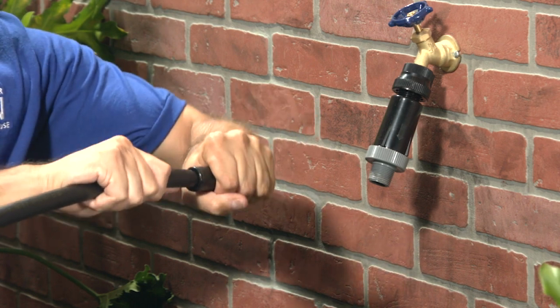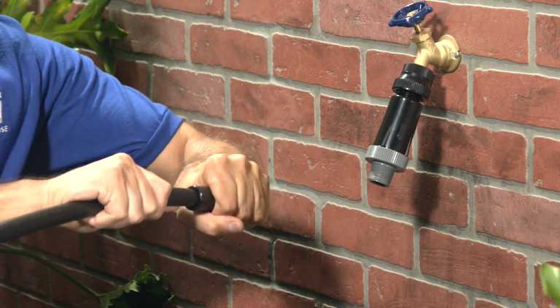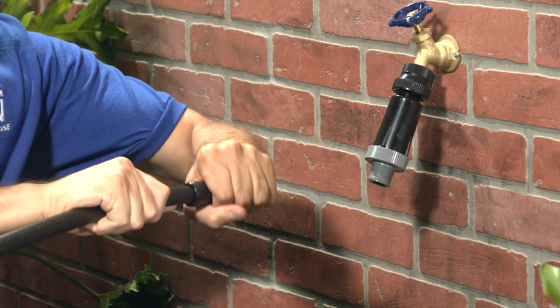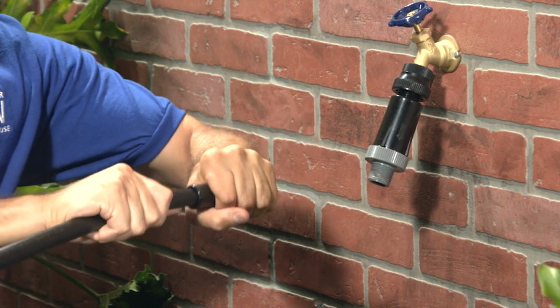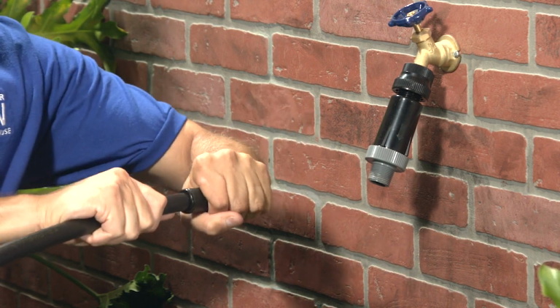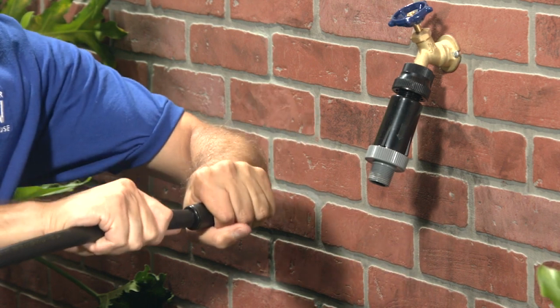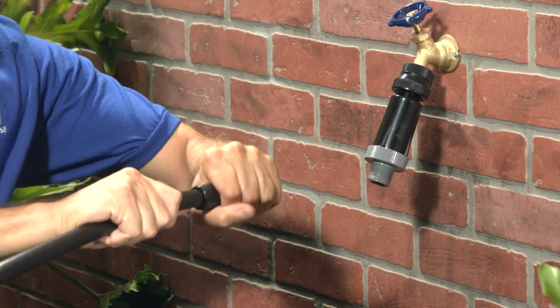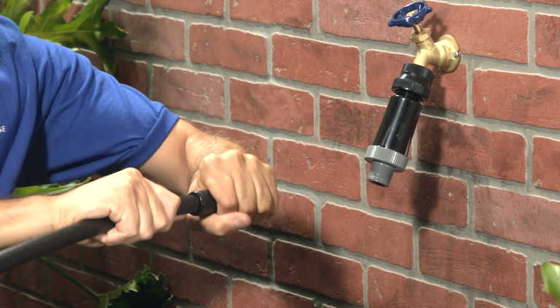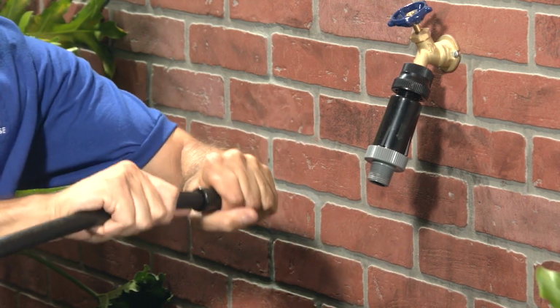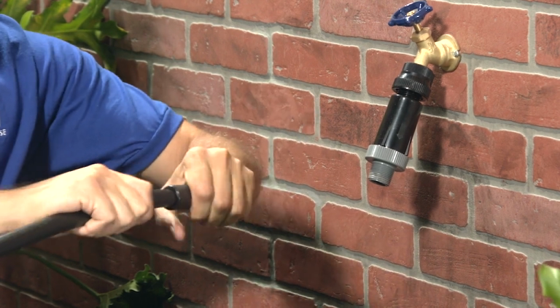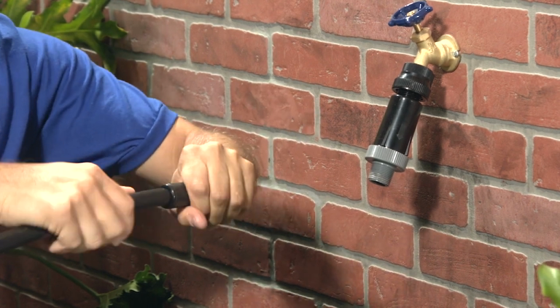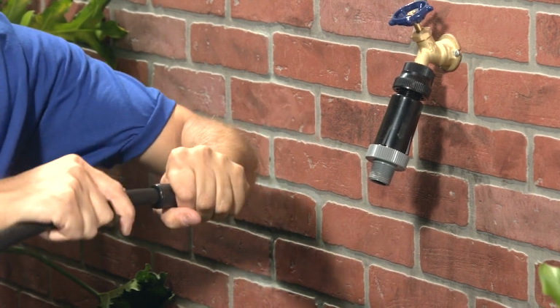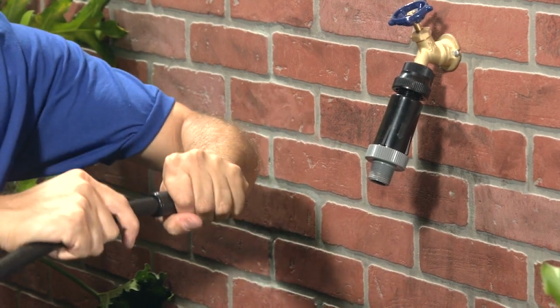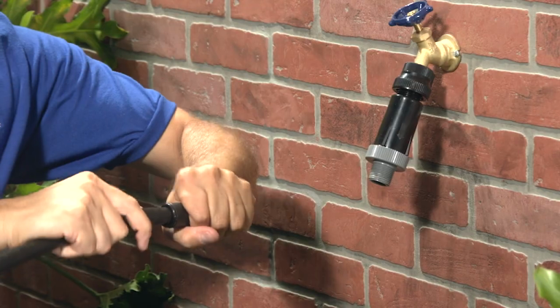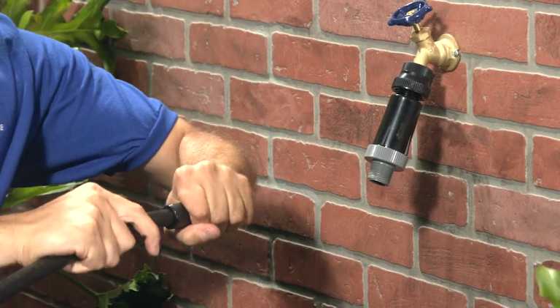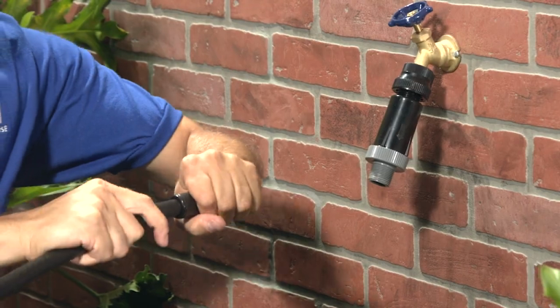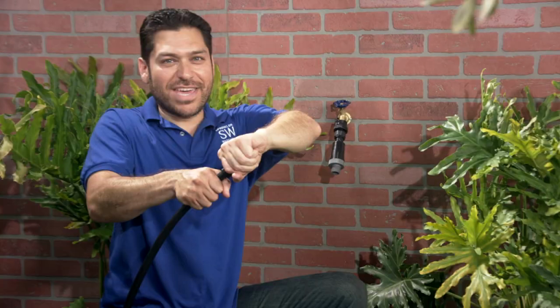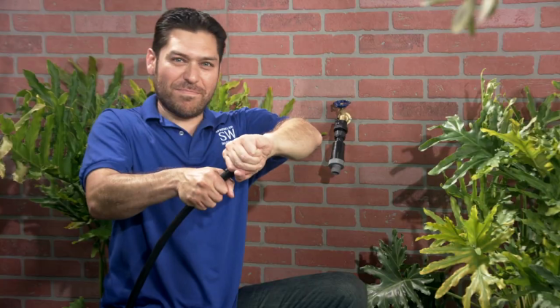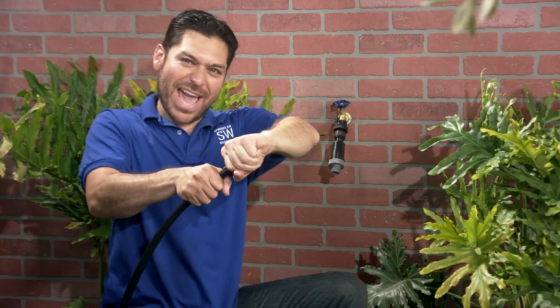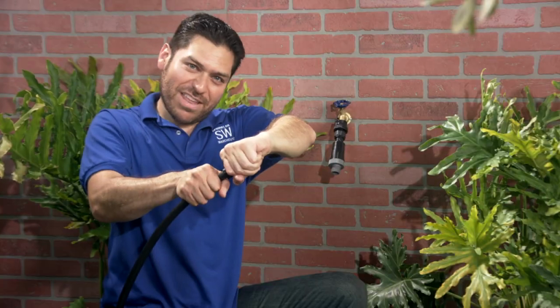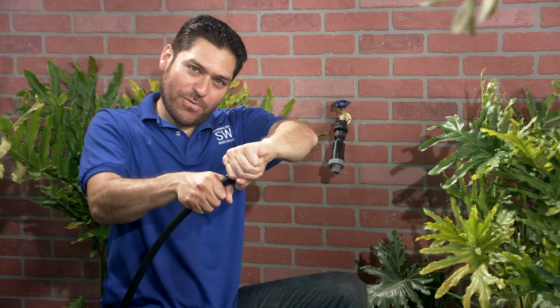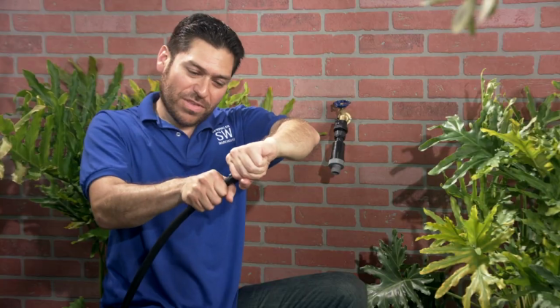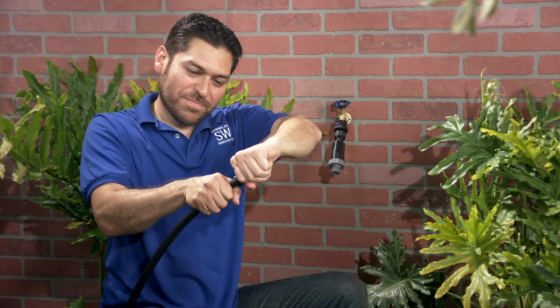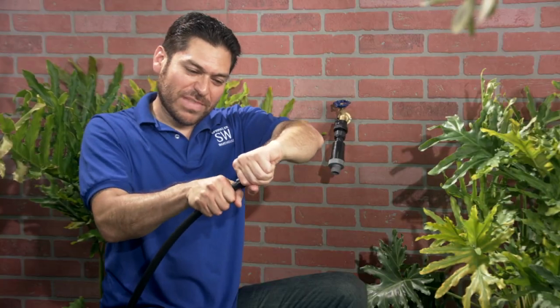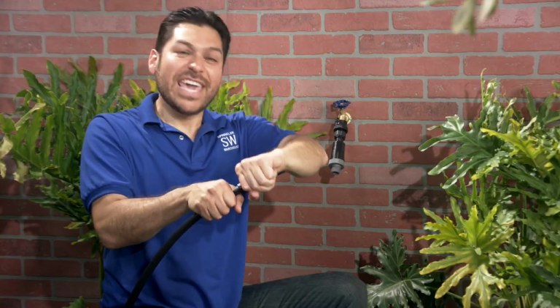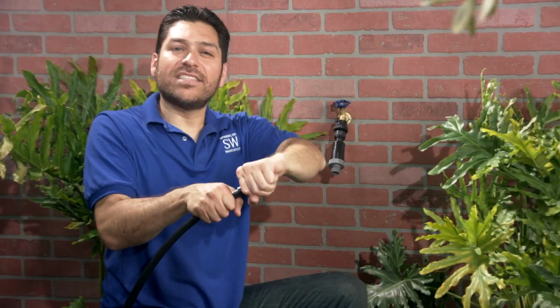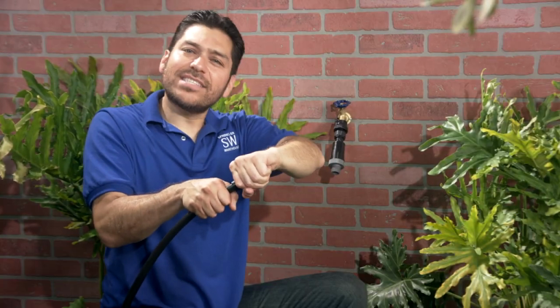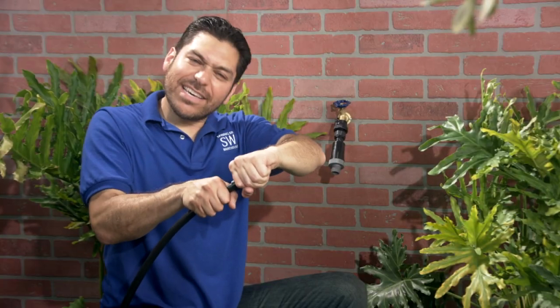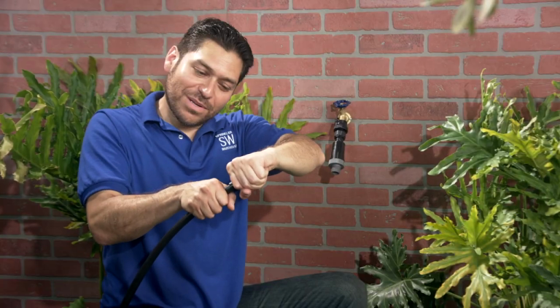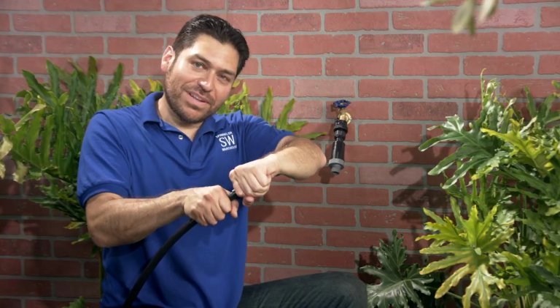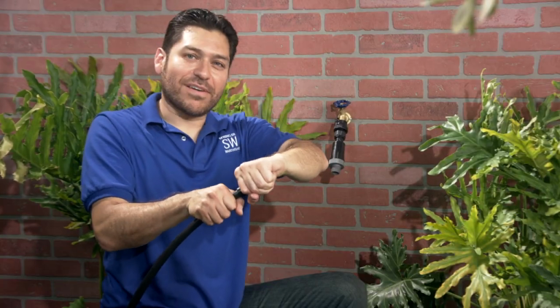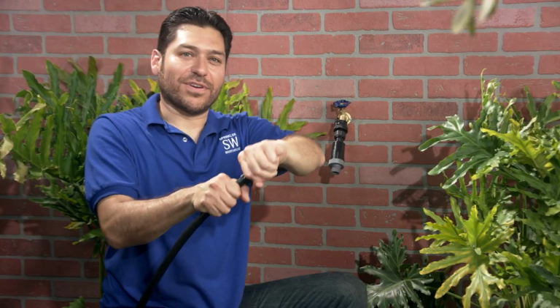To get the tubing into the swivel adapter, you'll need to rock it back and forth. It does take a little bit of effort.